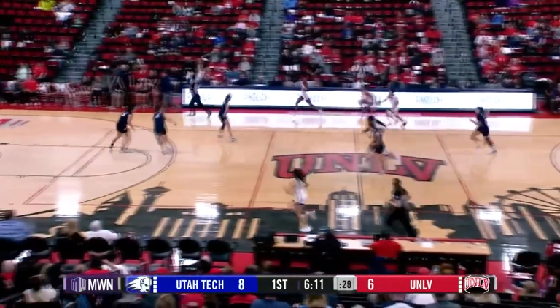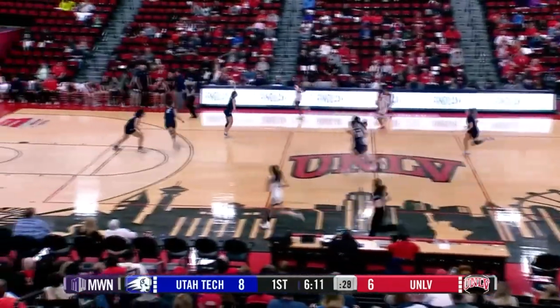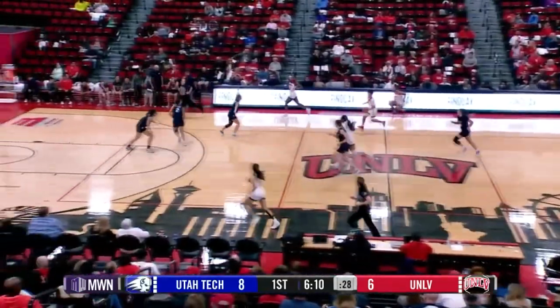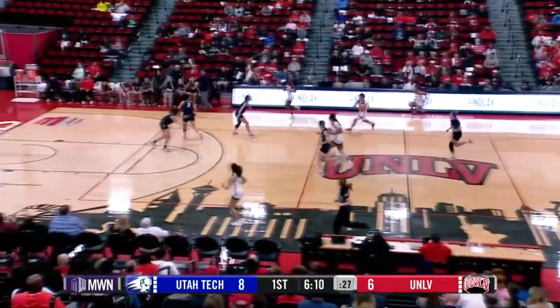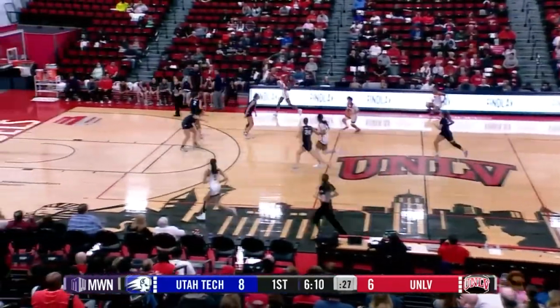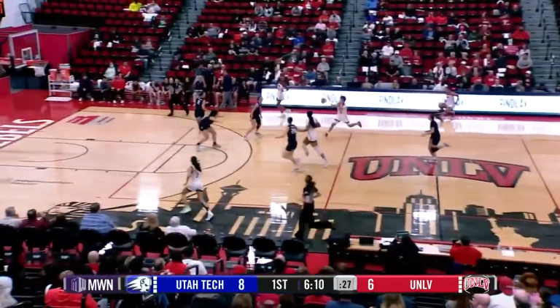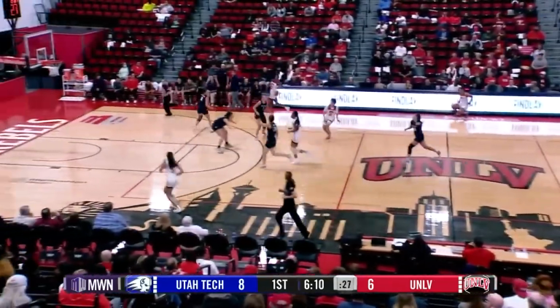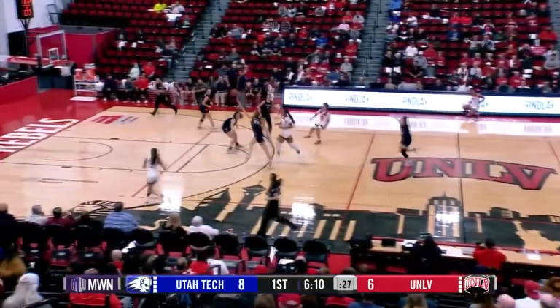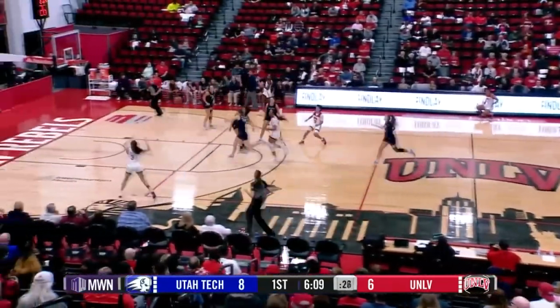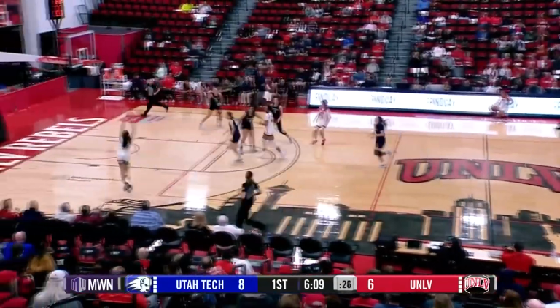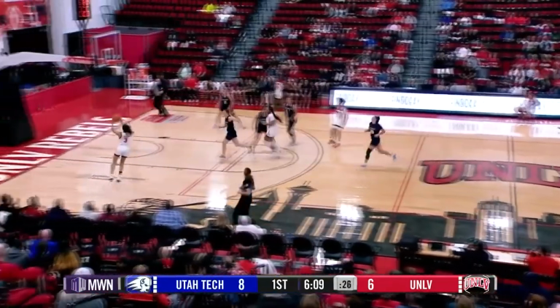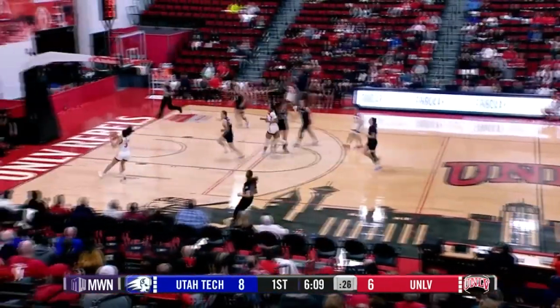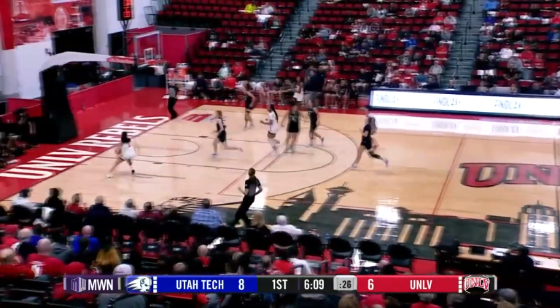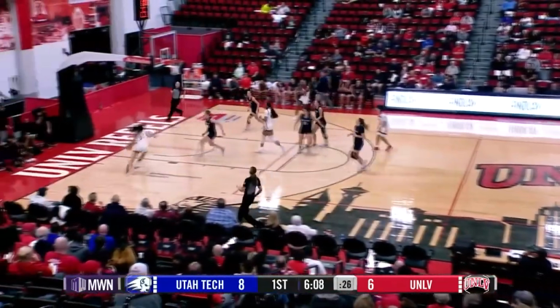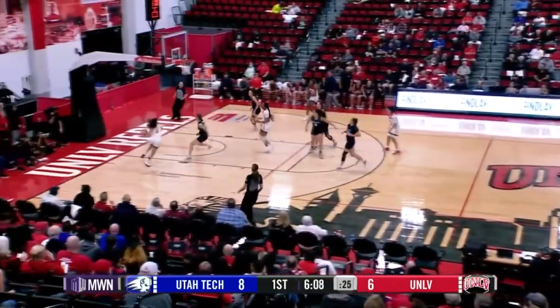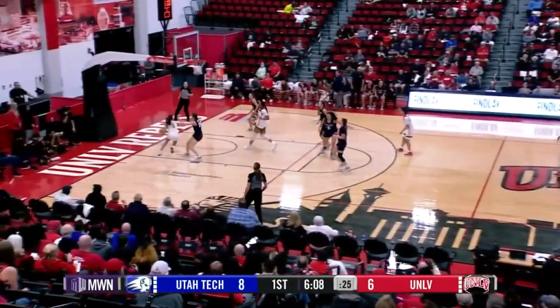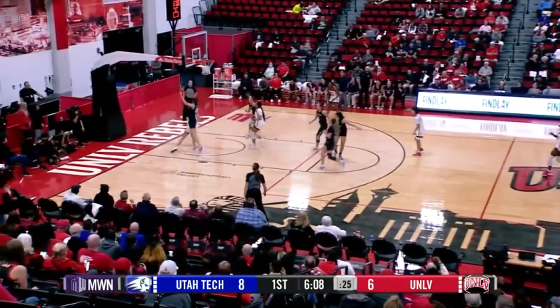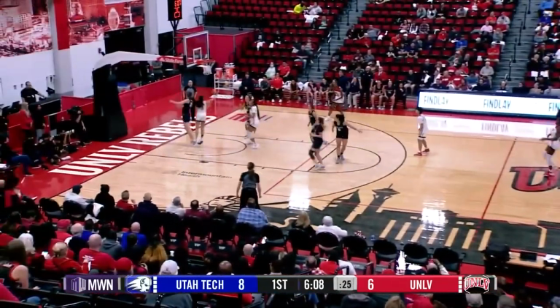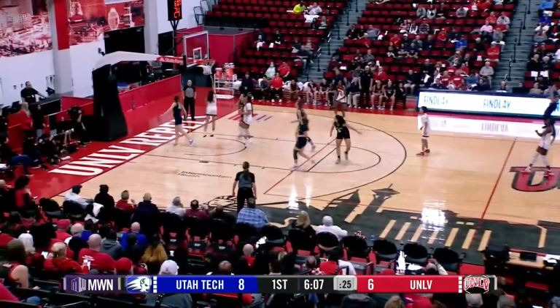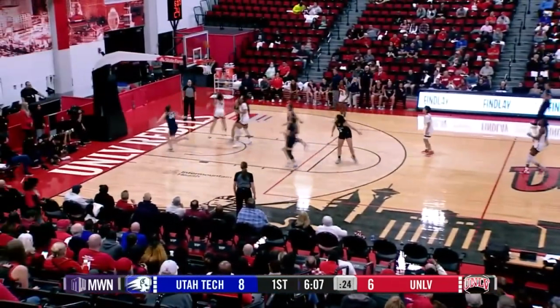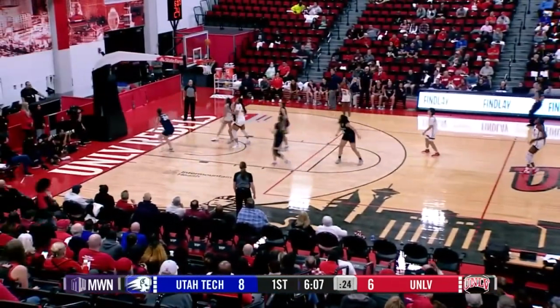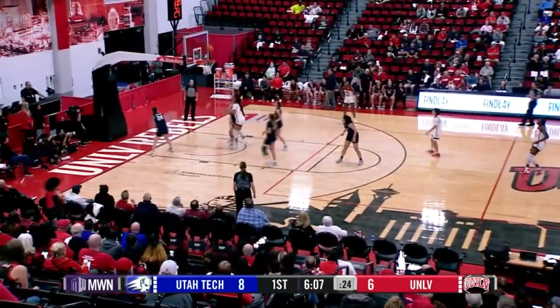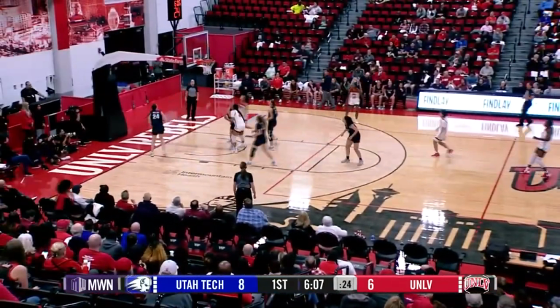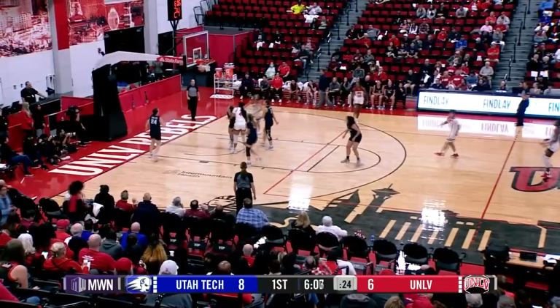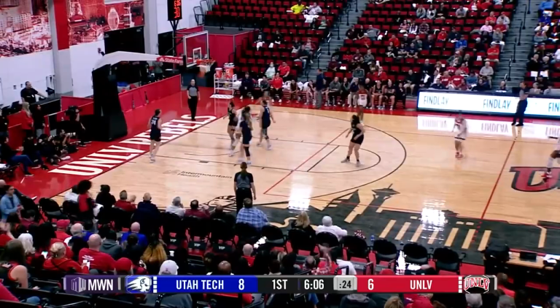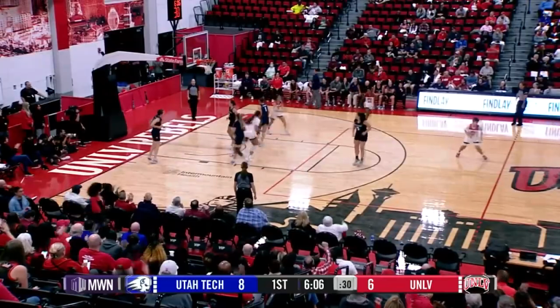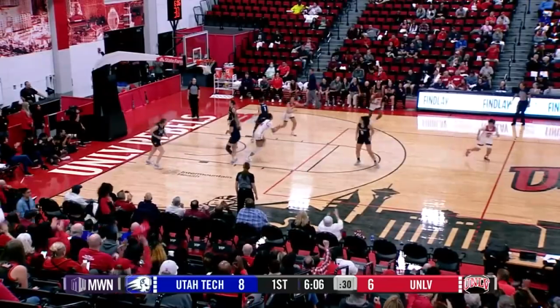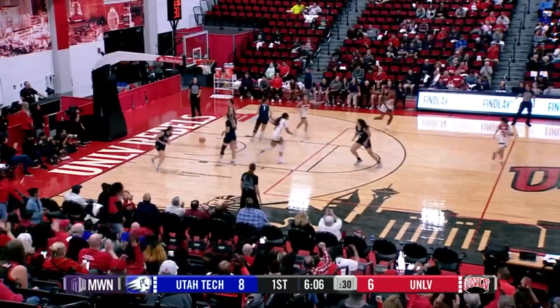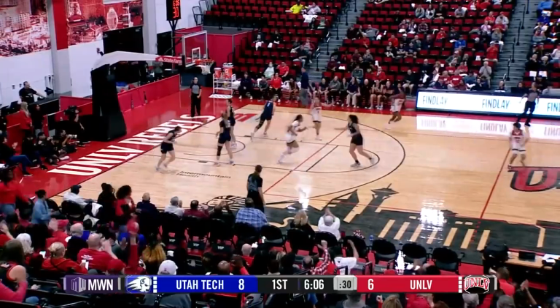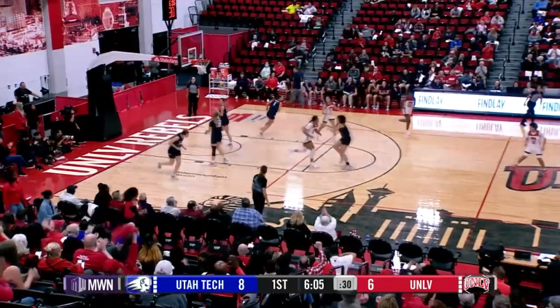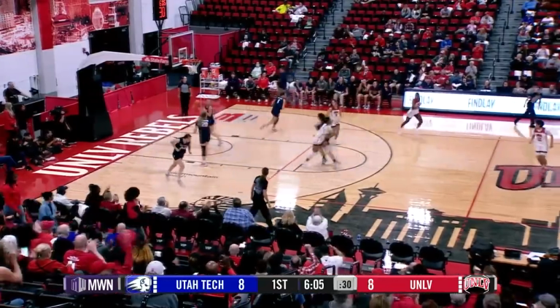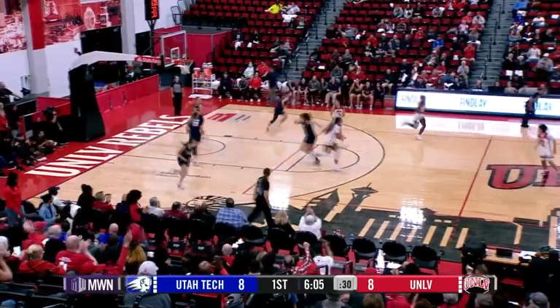Frescos taking it up the court on a fast break, passing it to Kiara Jackson. She's got a lane, she's got a fast break and that's a layup. That's good for UNLV.